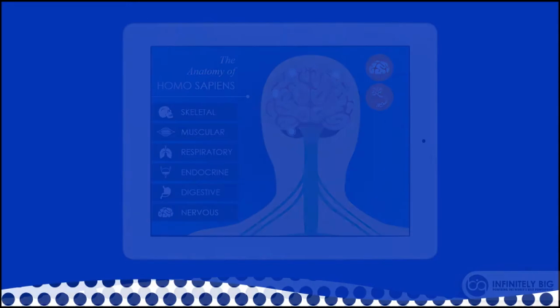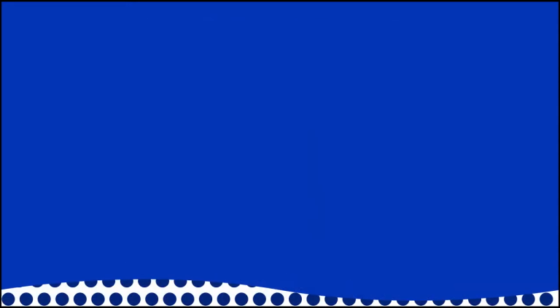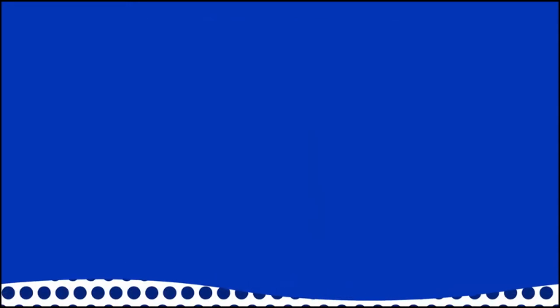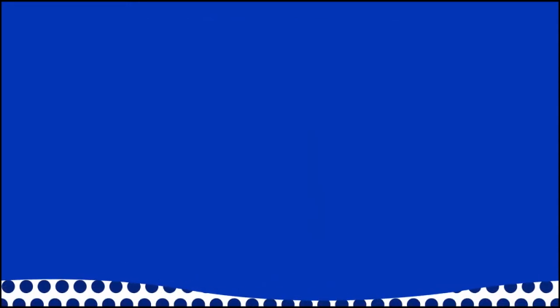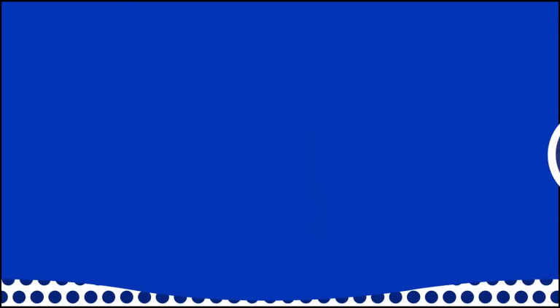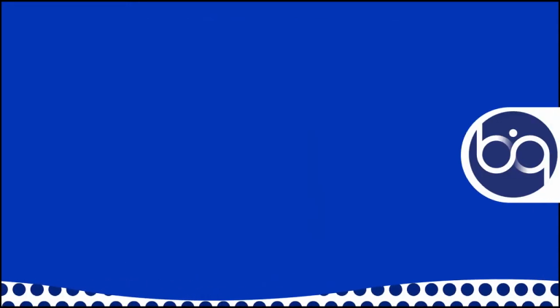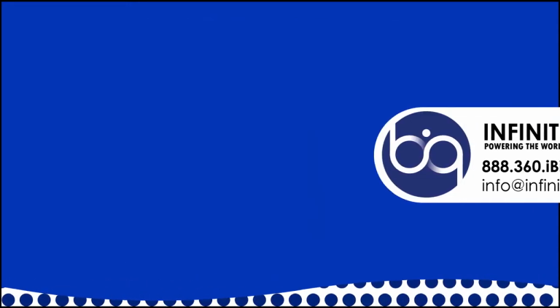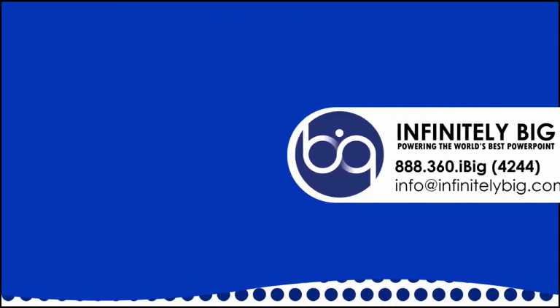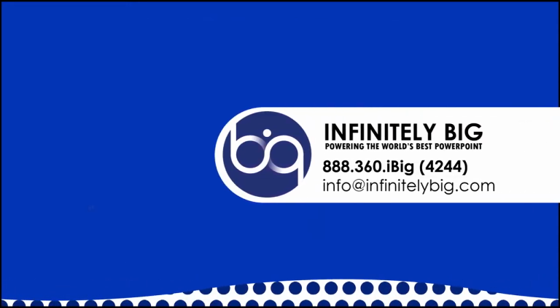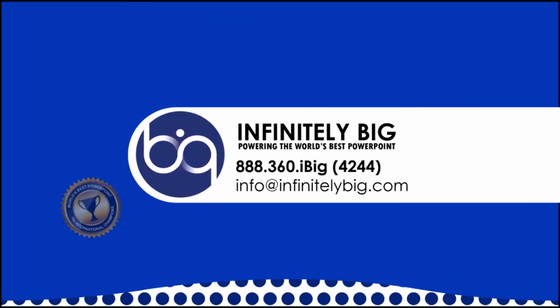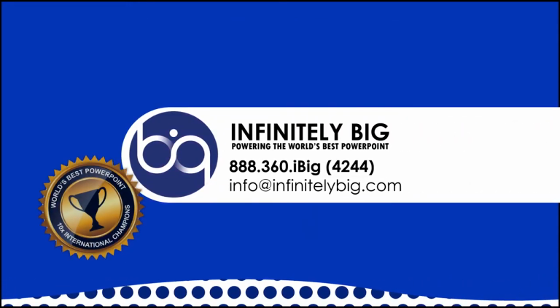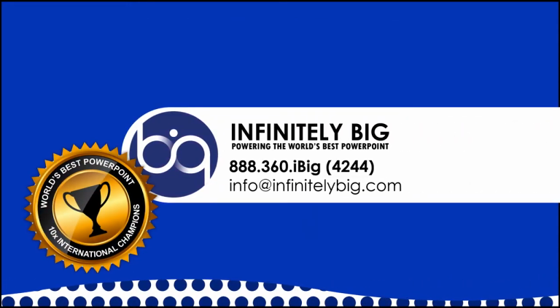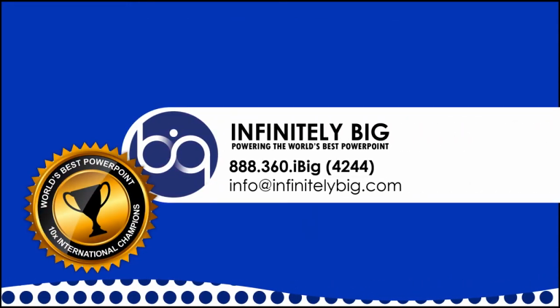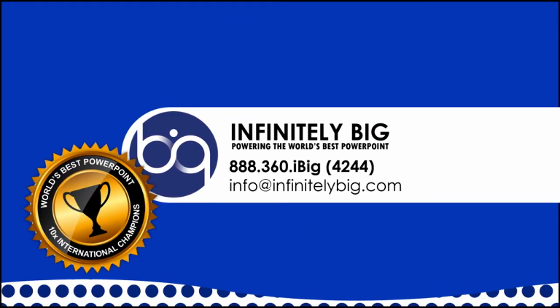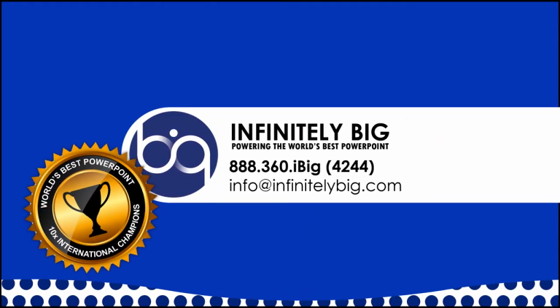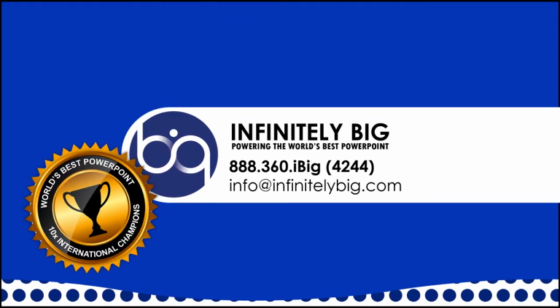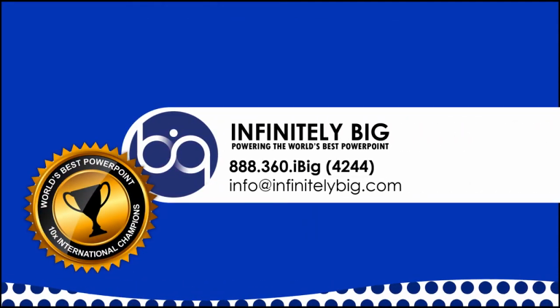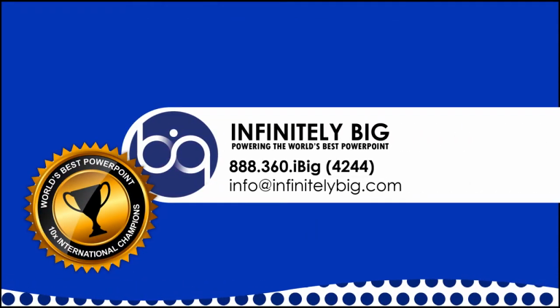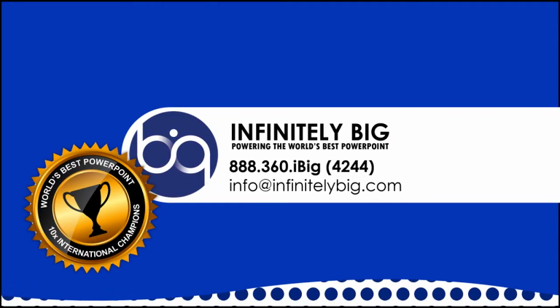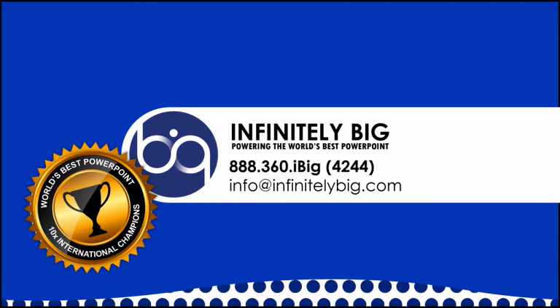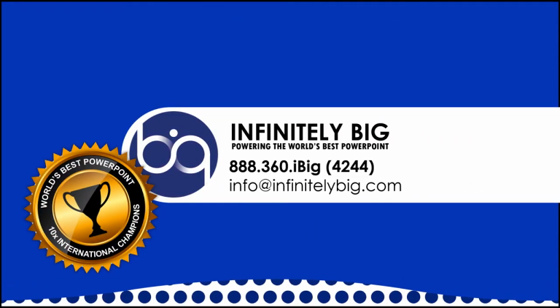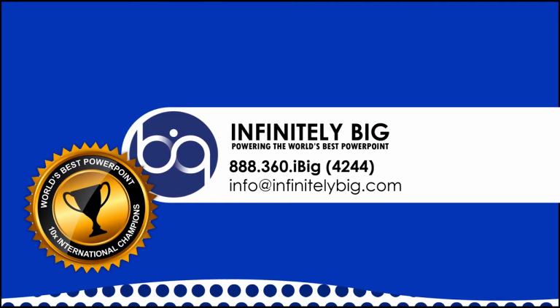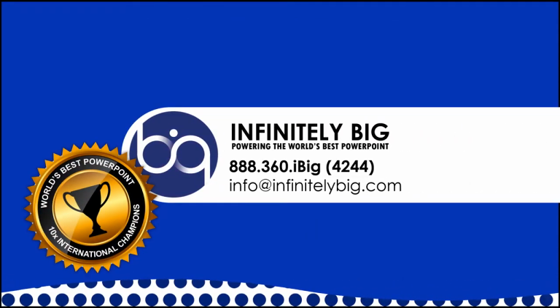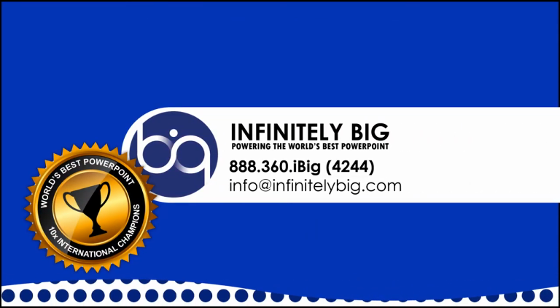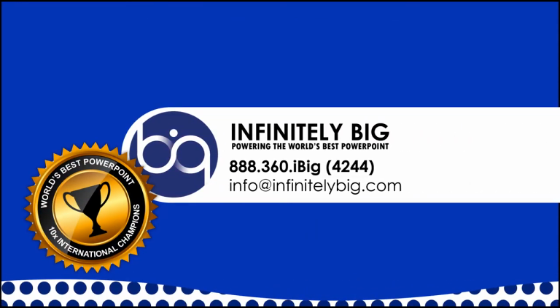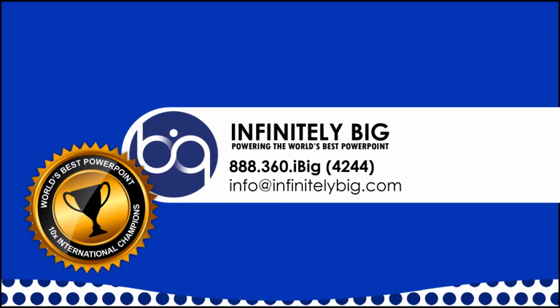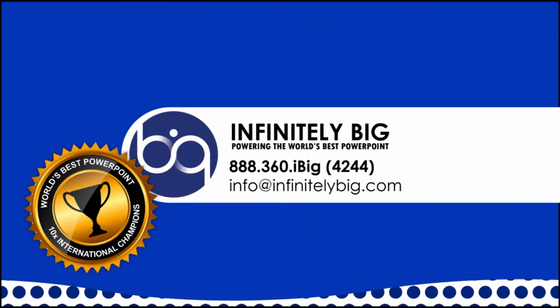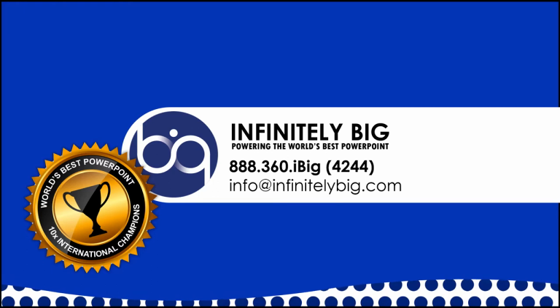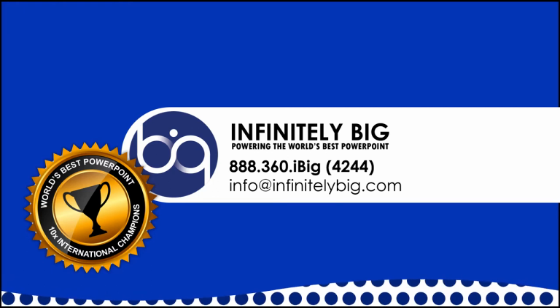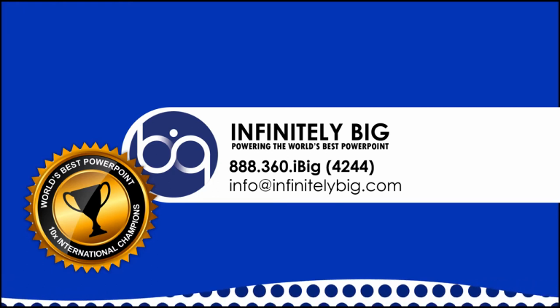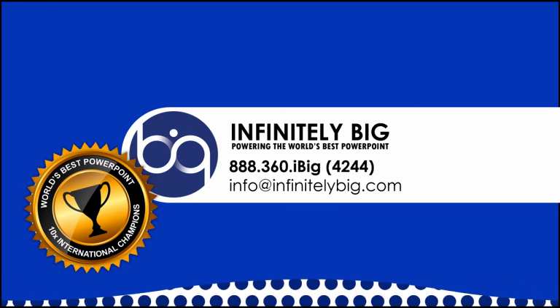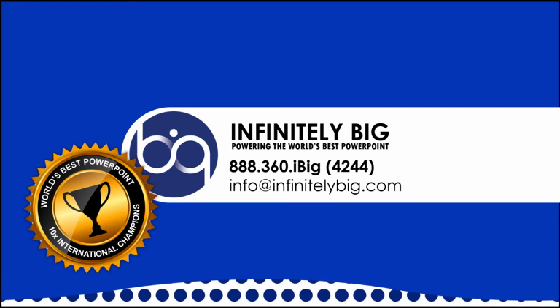Portable kiosks are just one of the infinite possibilities of PowerPoint. Call Infinitely Big today!